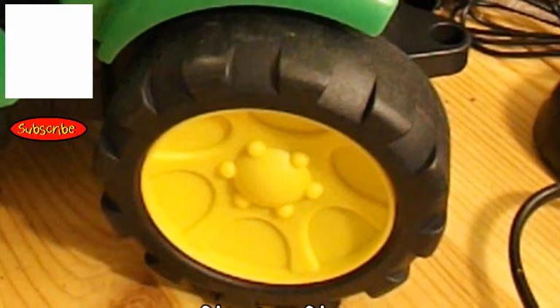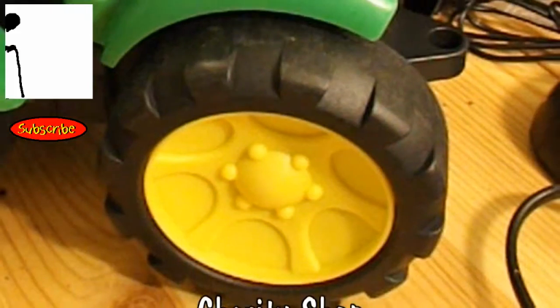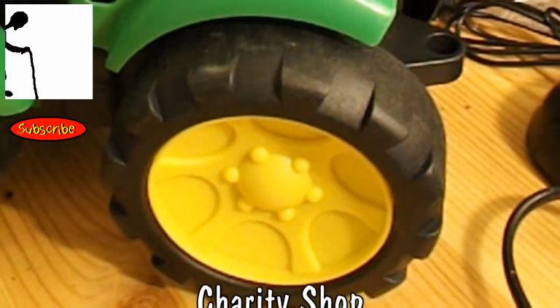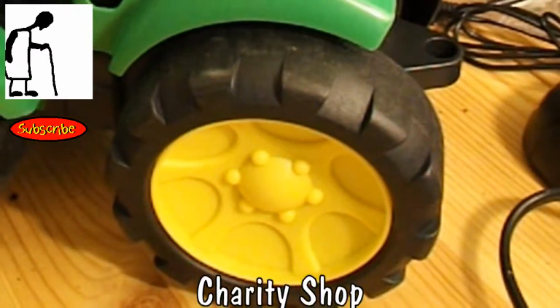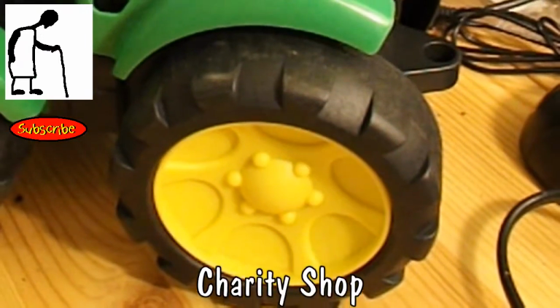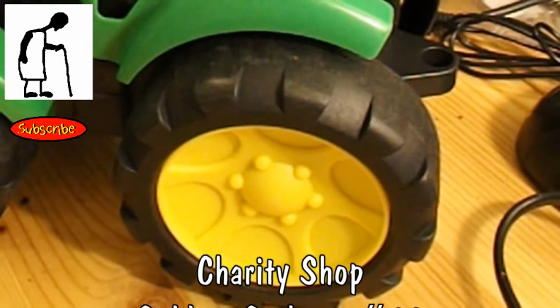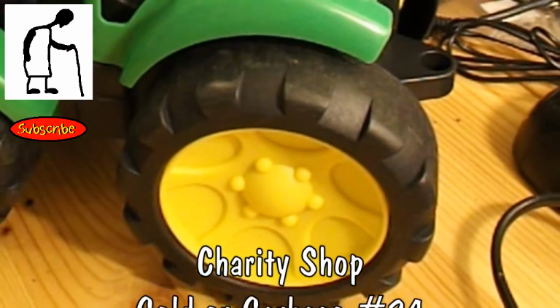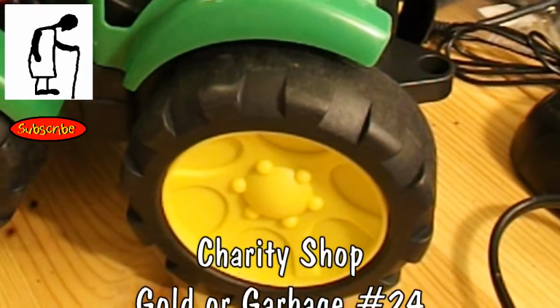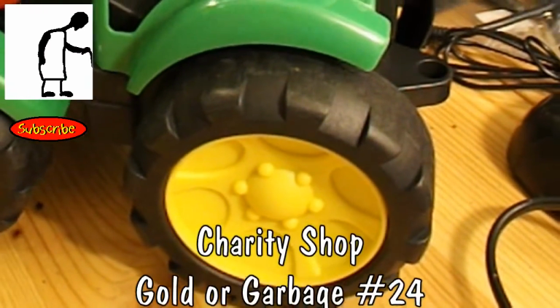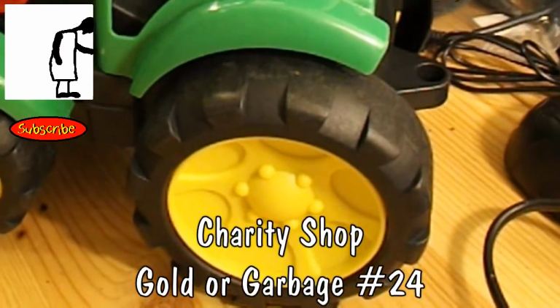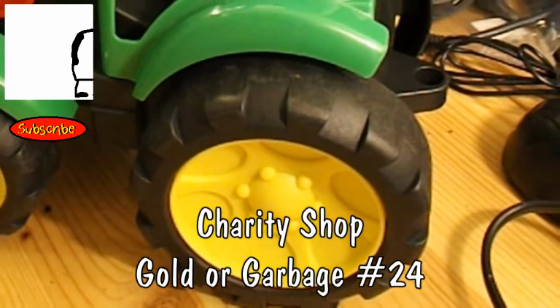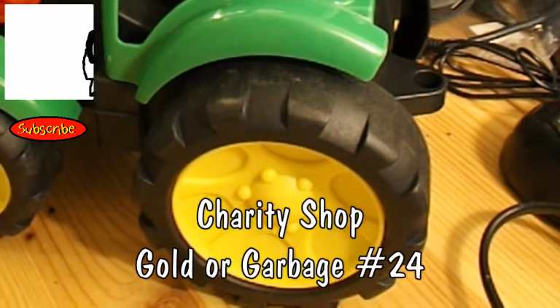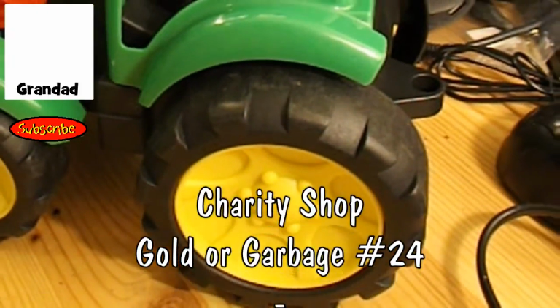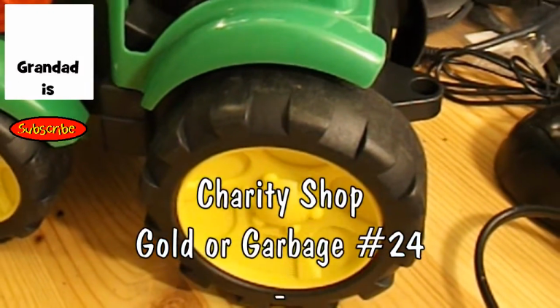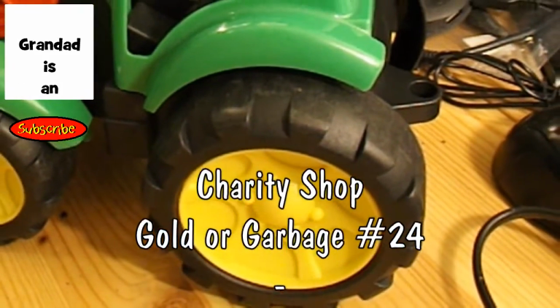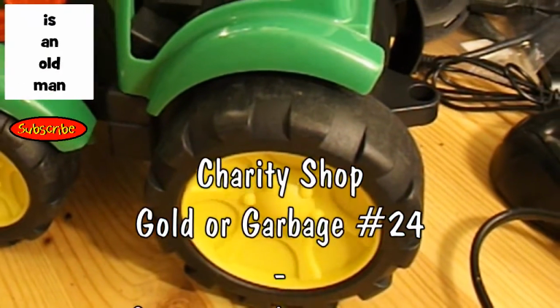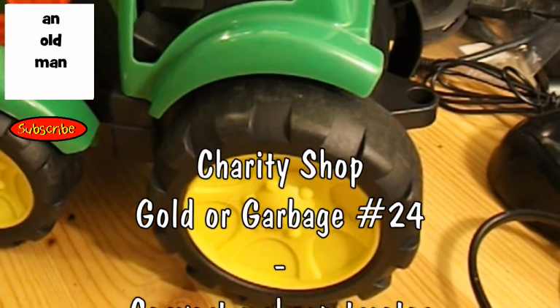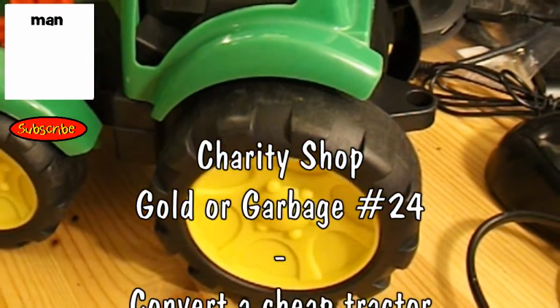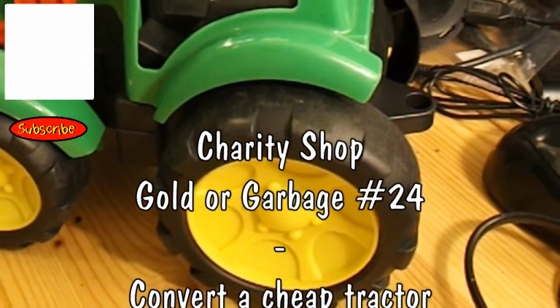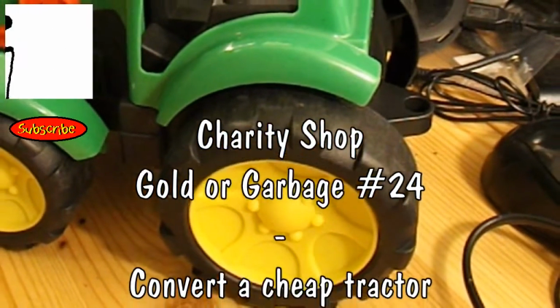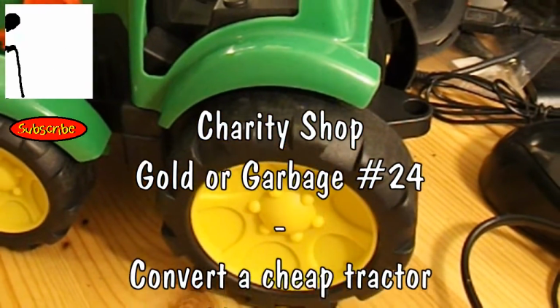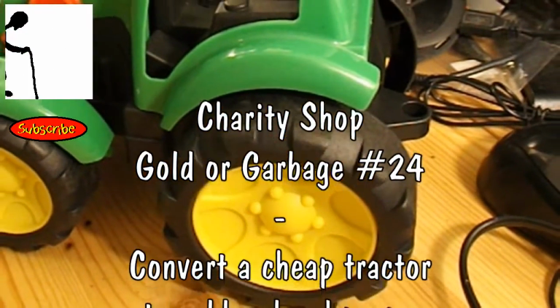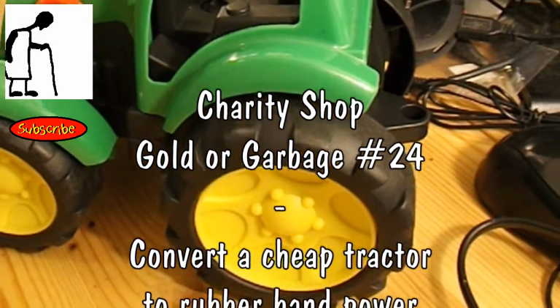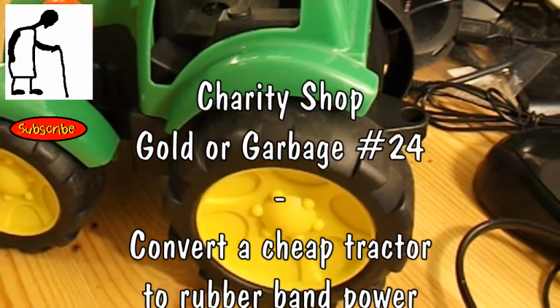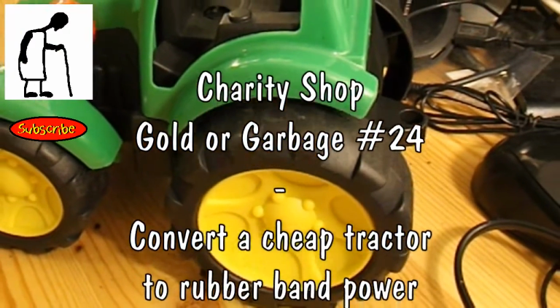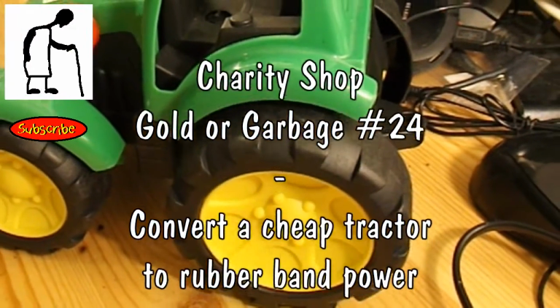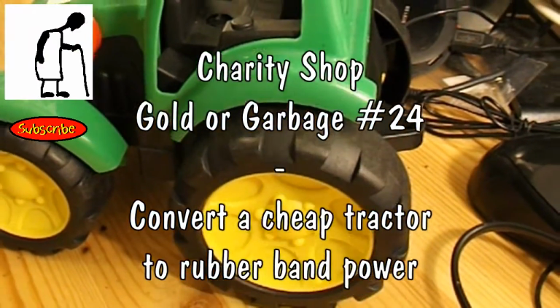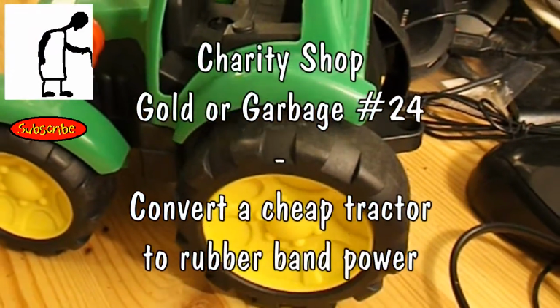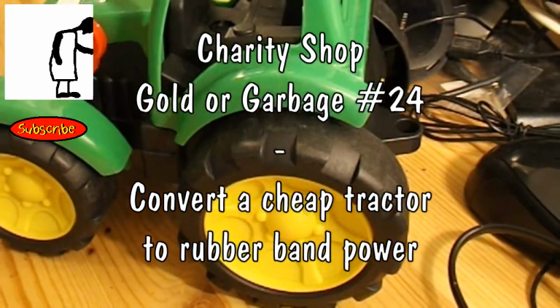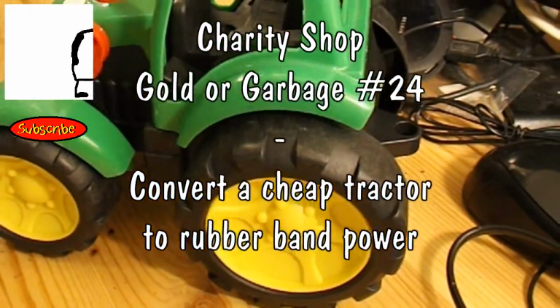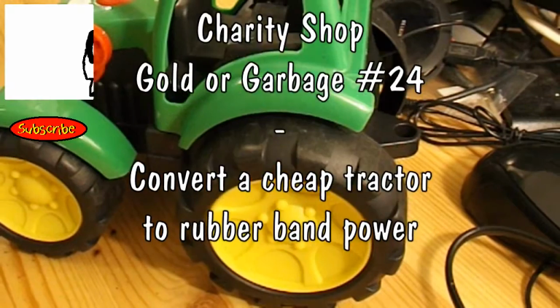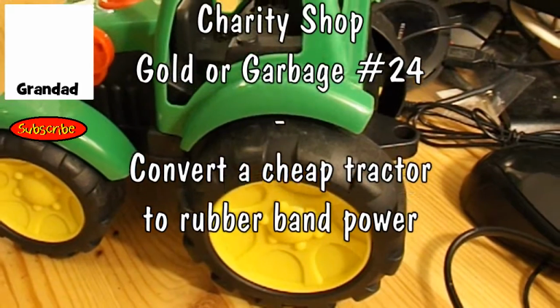Hi guys, this is another episode of my charity shop Gold or Garbage?